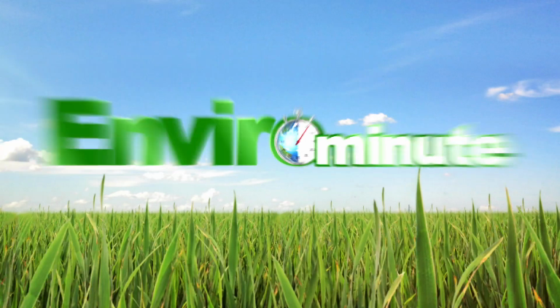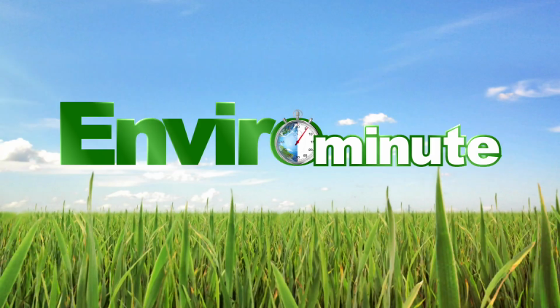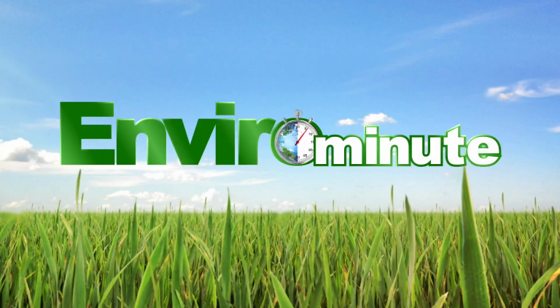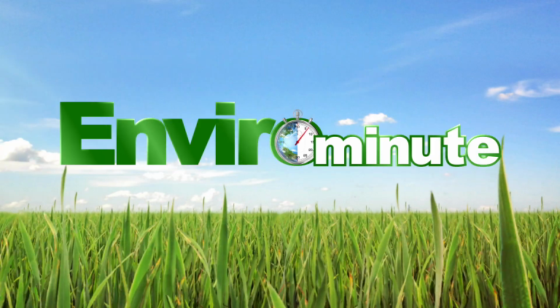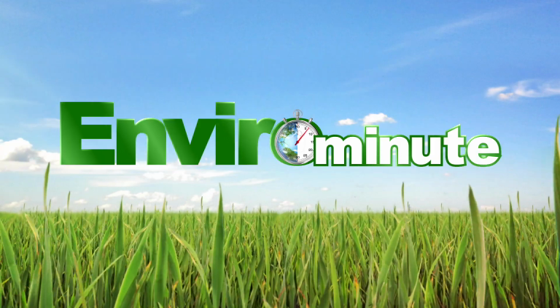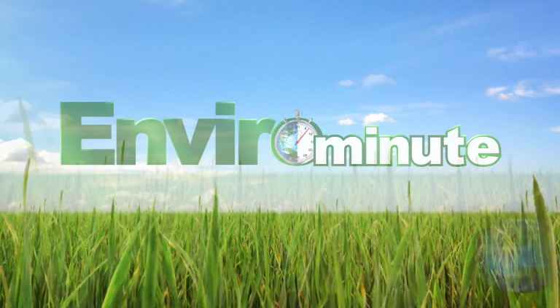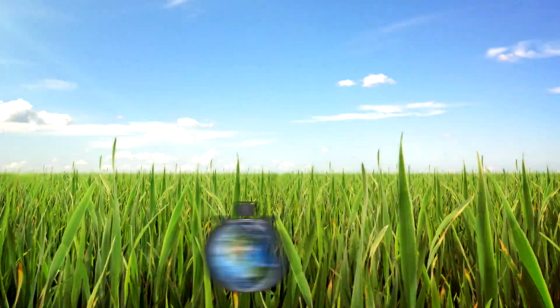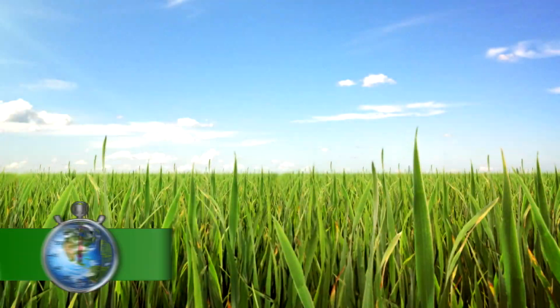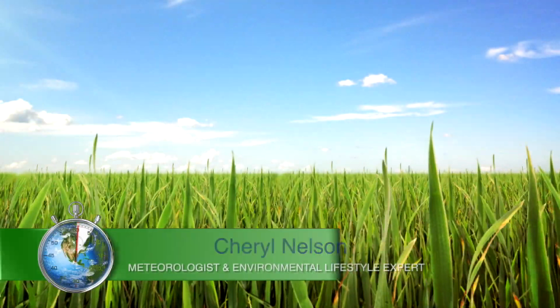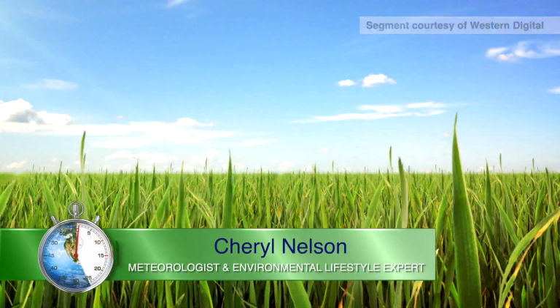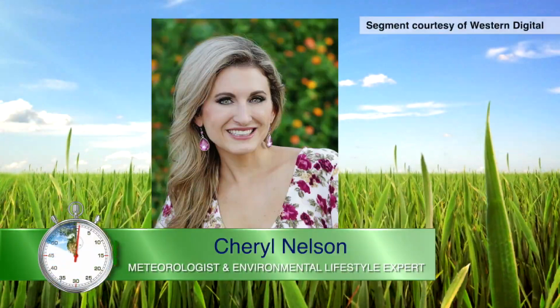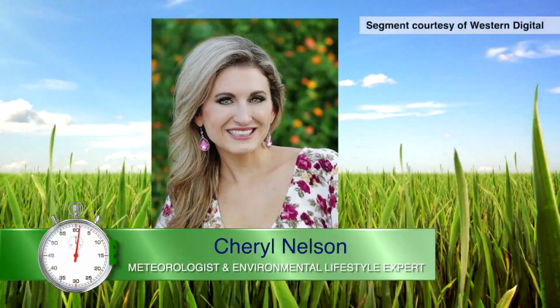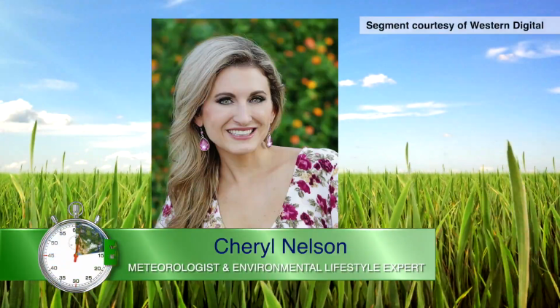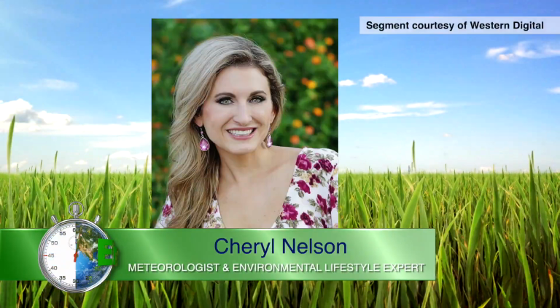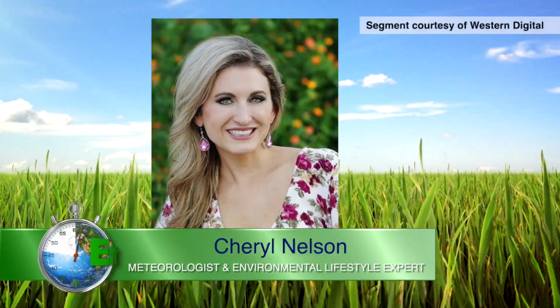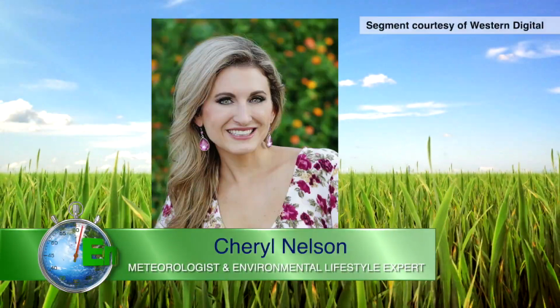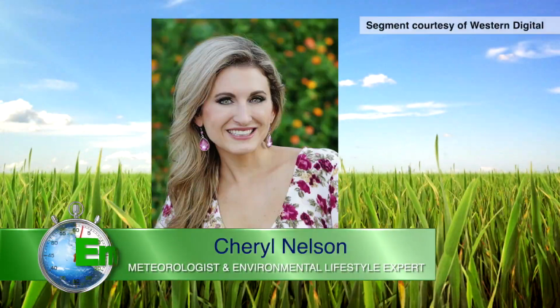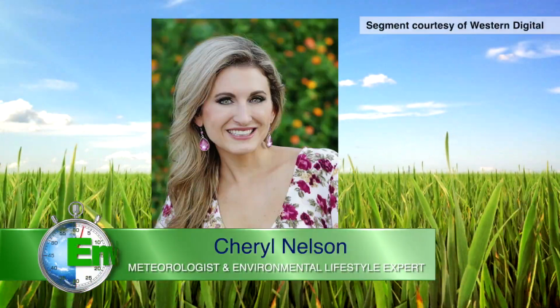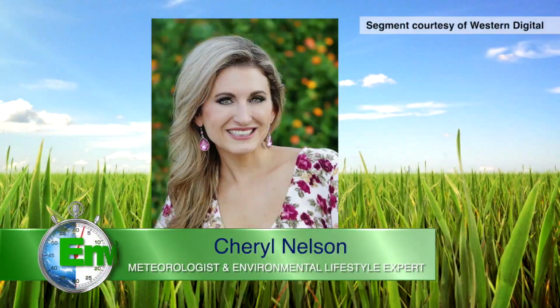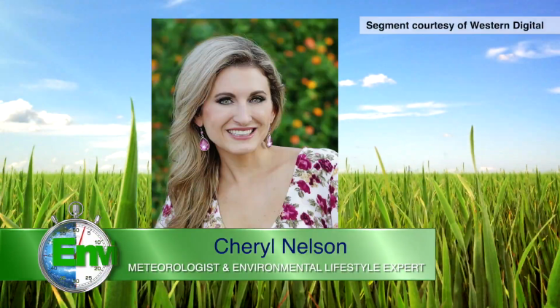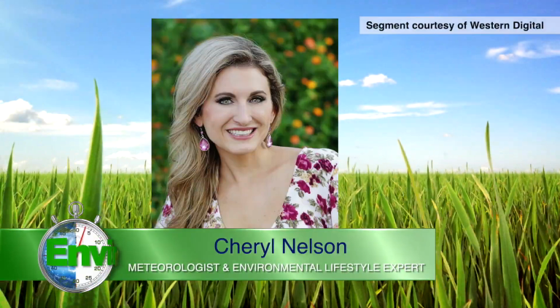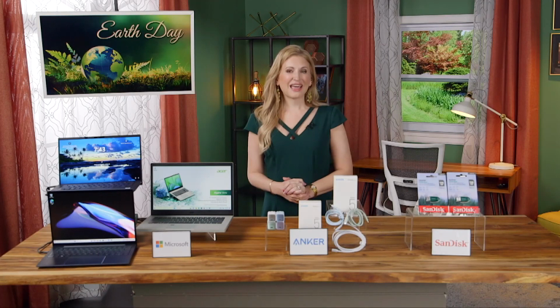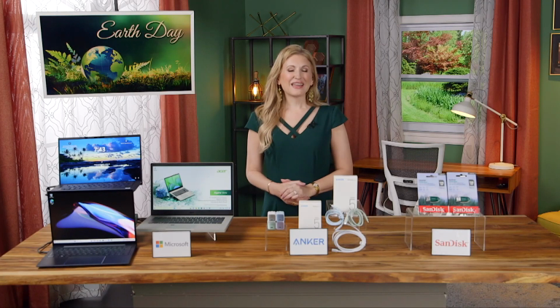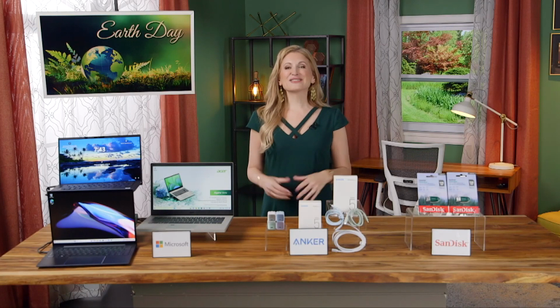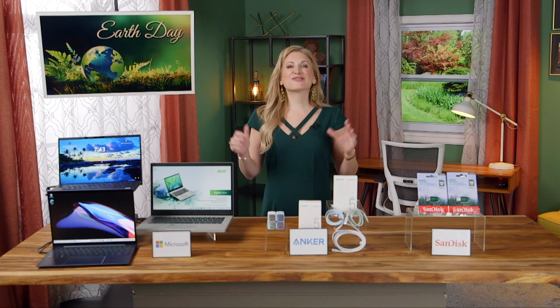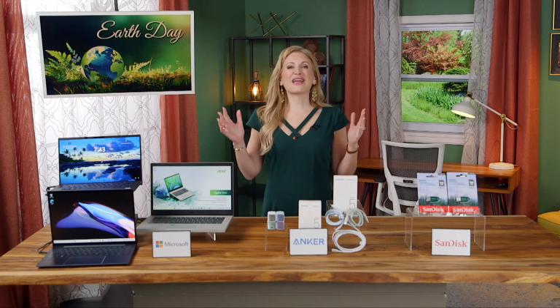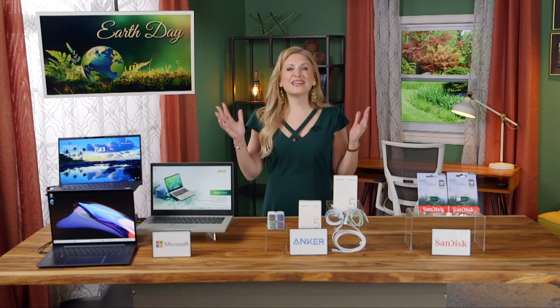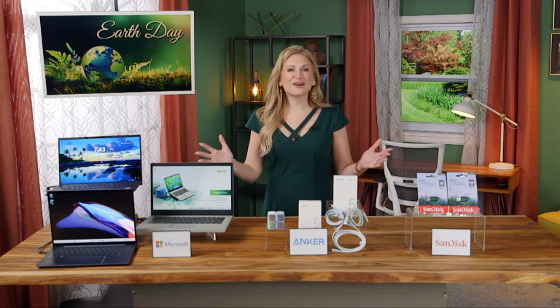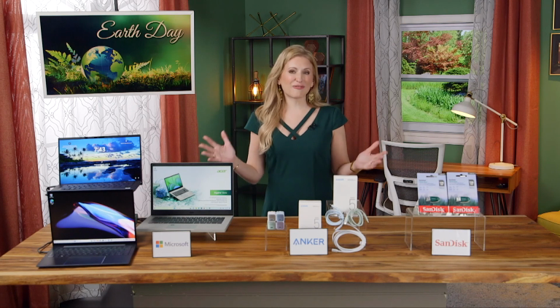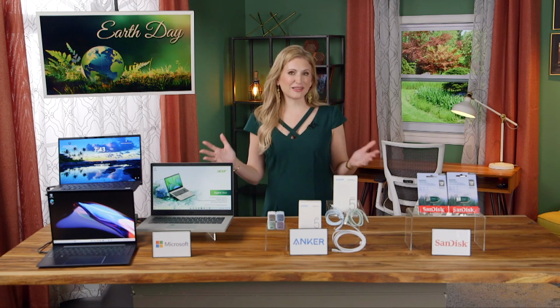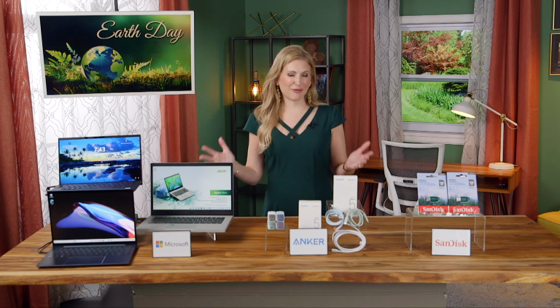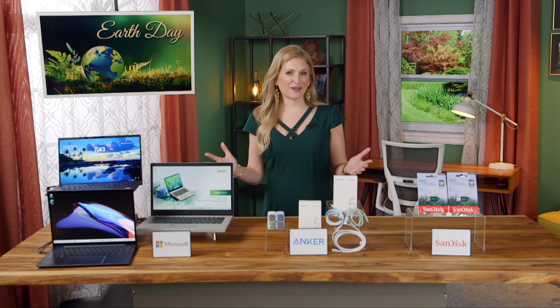For Enviro Minute, I'm Sheryl Nelson. Here's a great eco-friendly product.